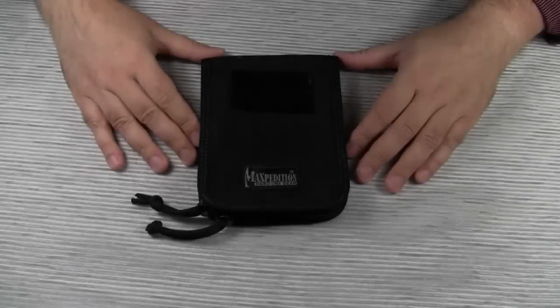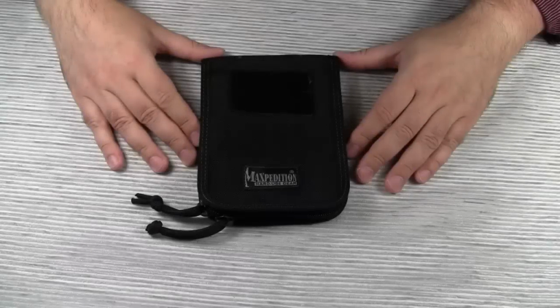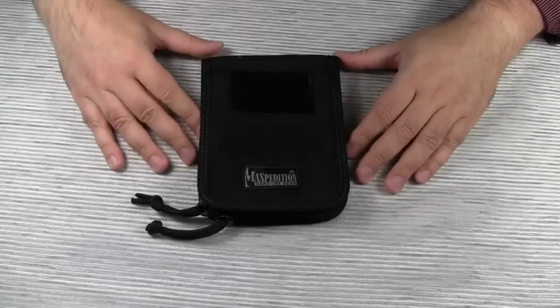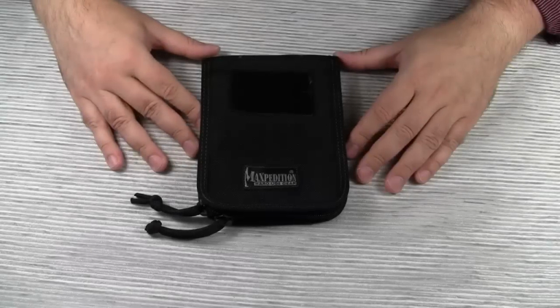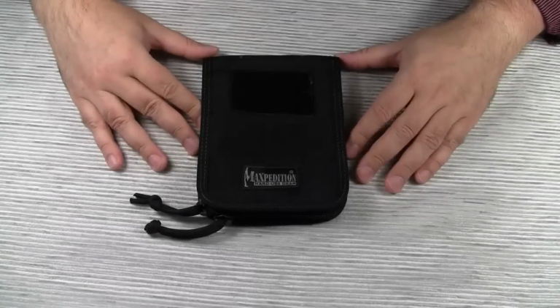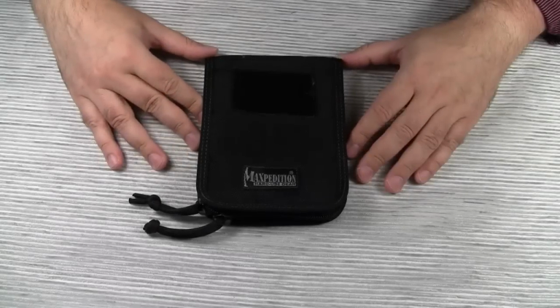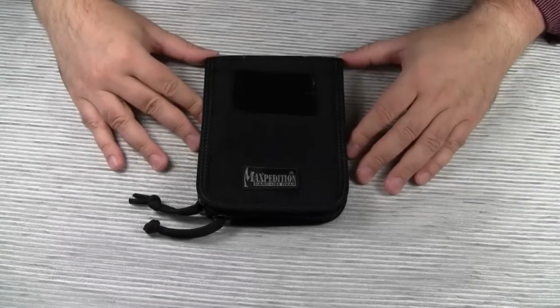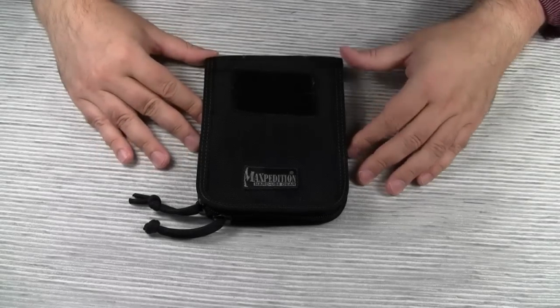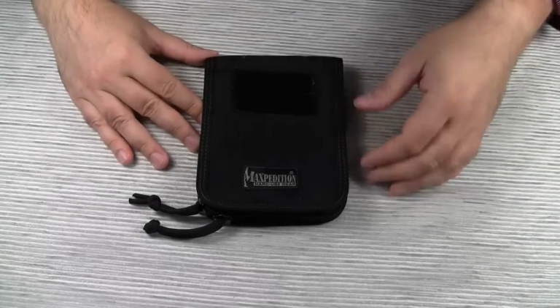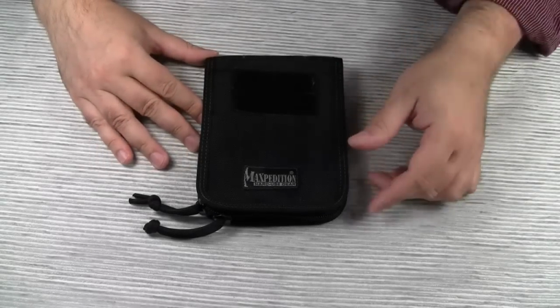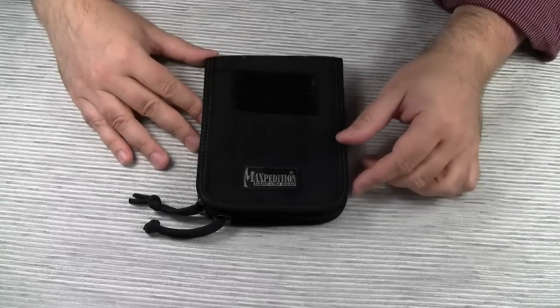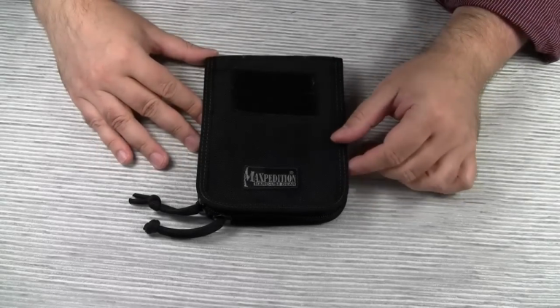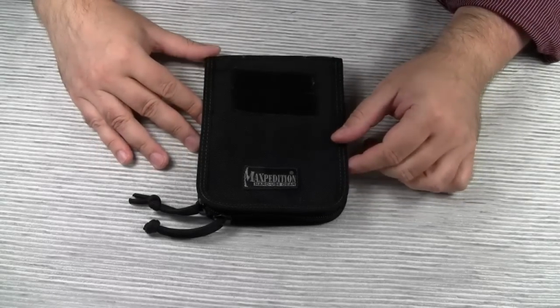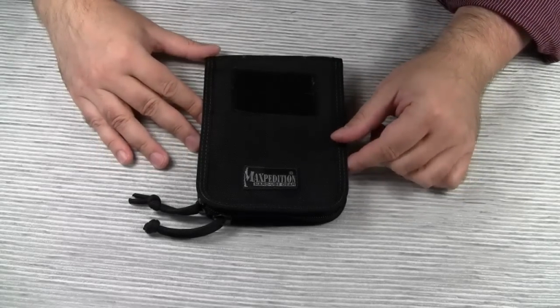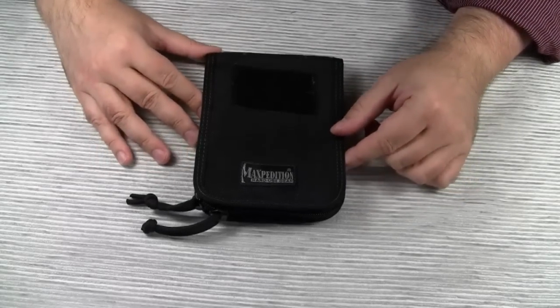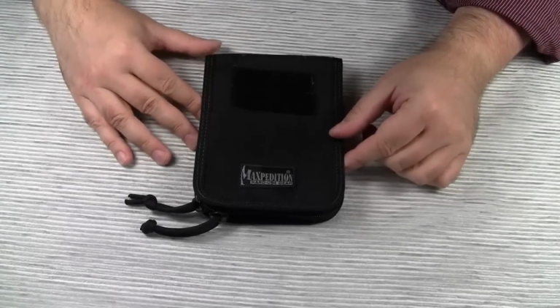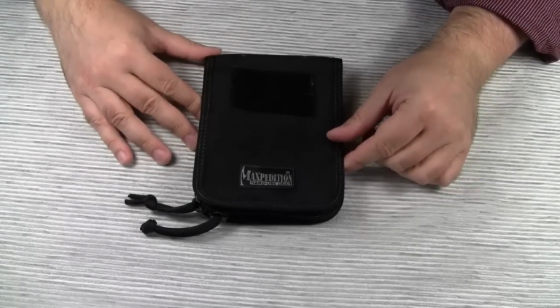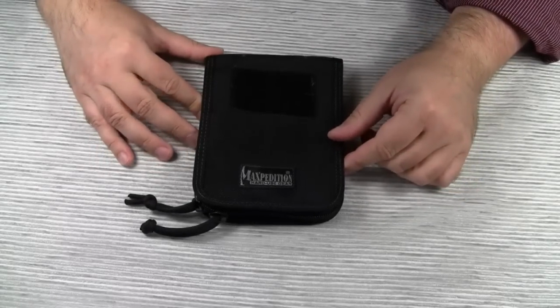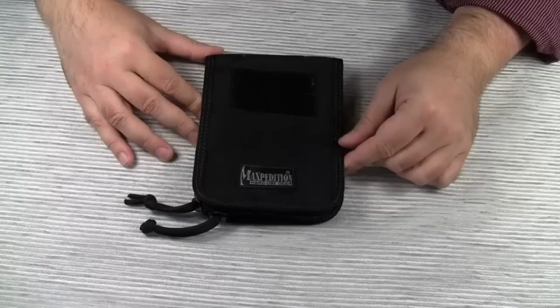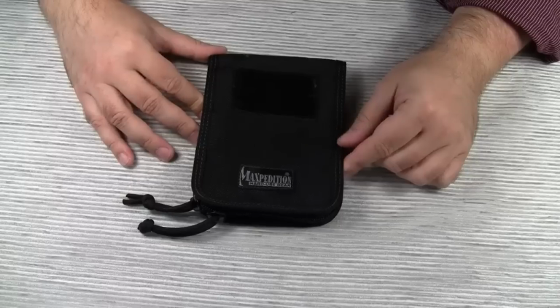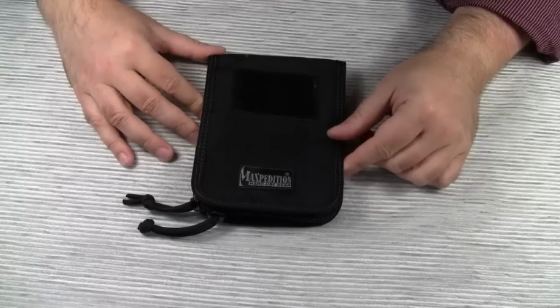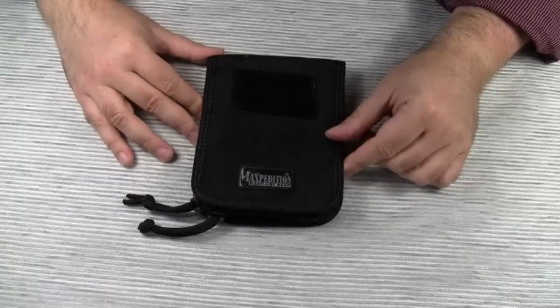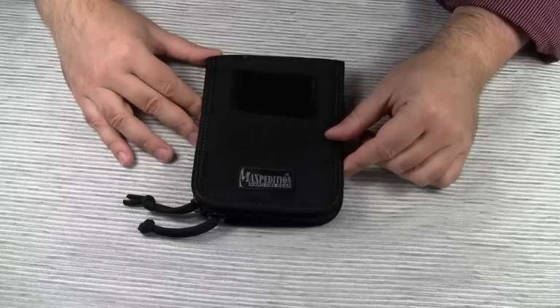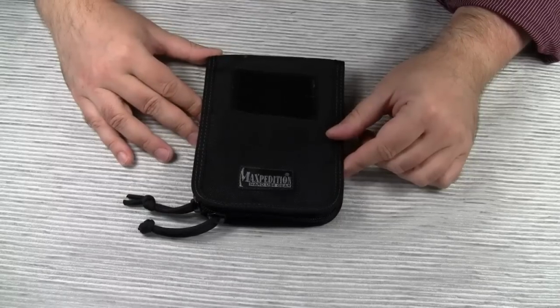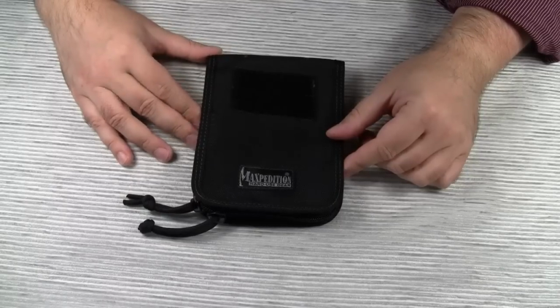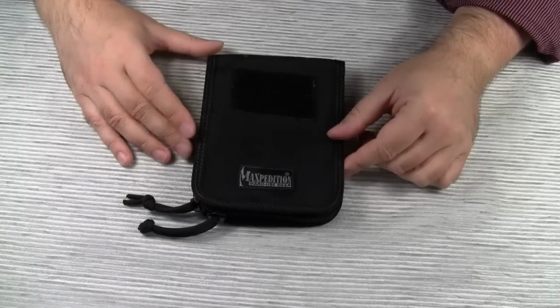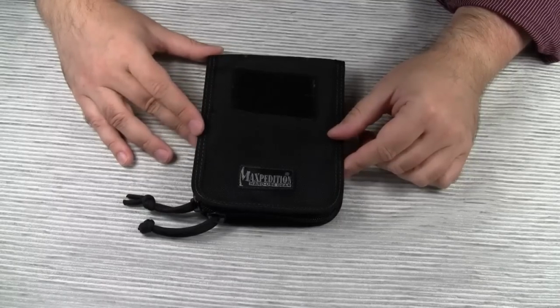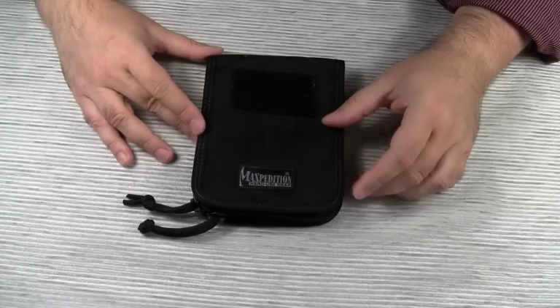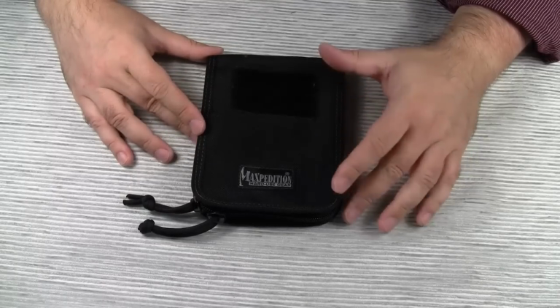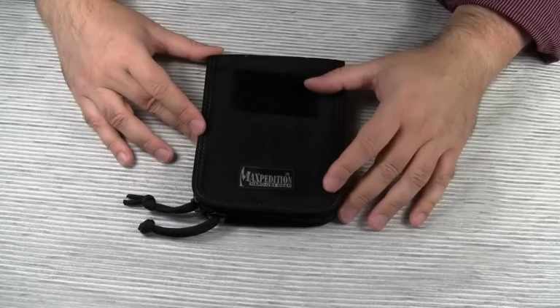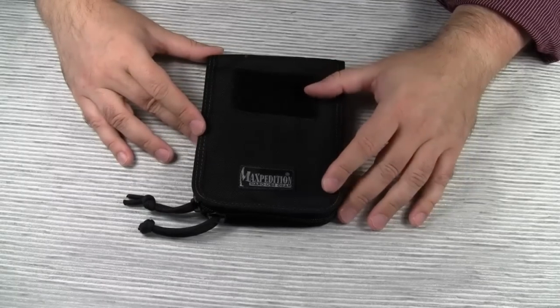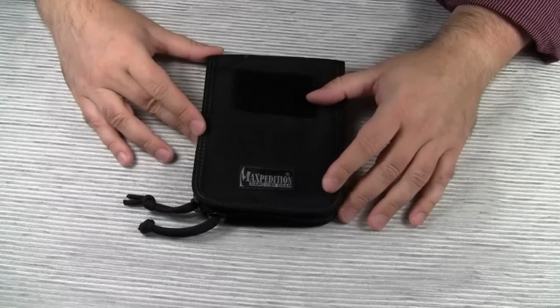Hello everyone, I'm back with another gear review for you. Today I'm going to talk to you about the Maxpedition 4x6 notebook cover.